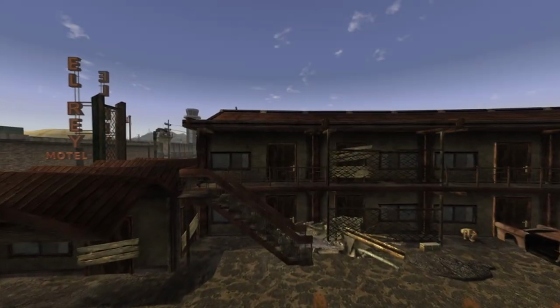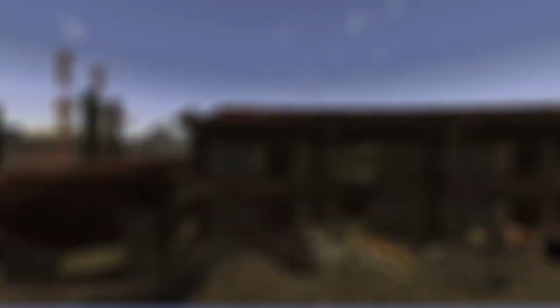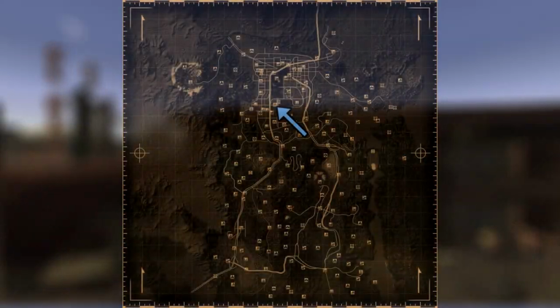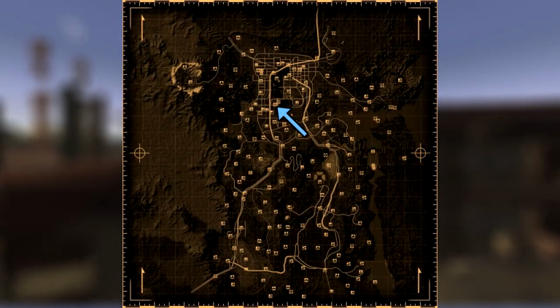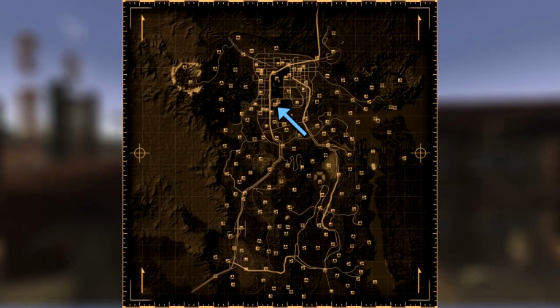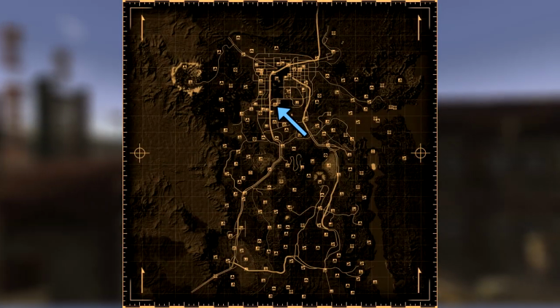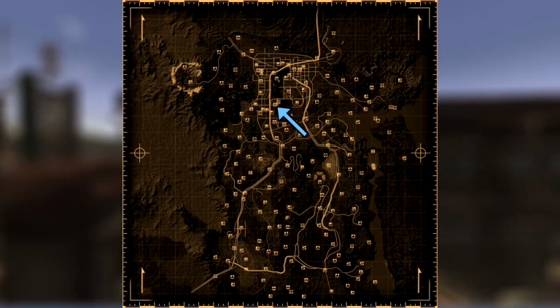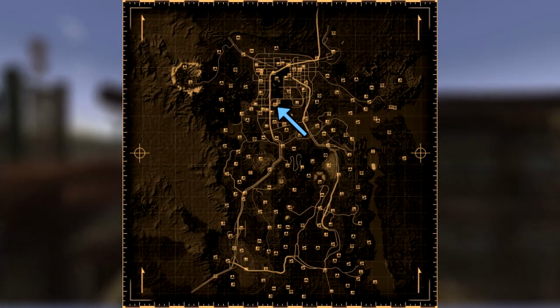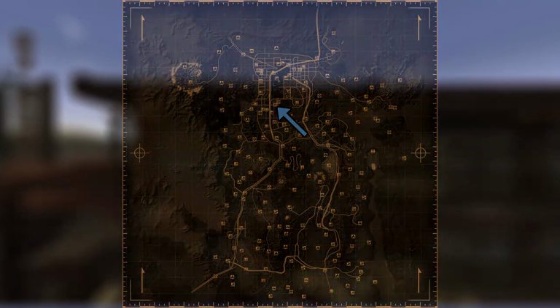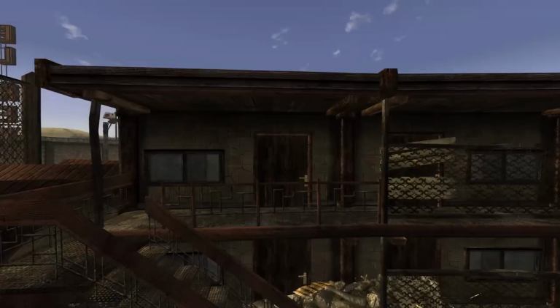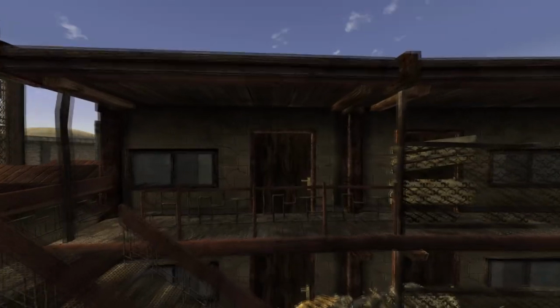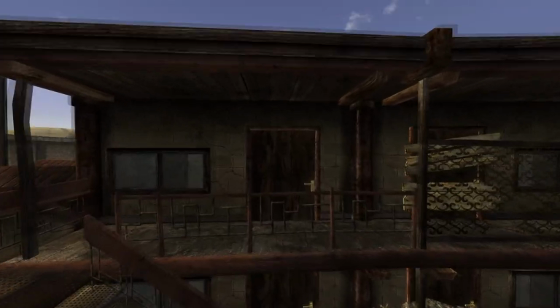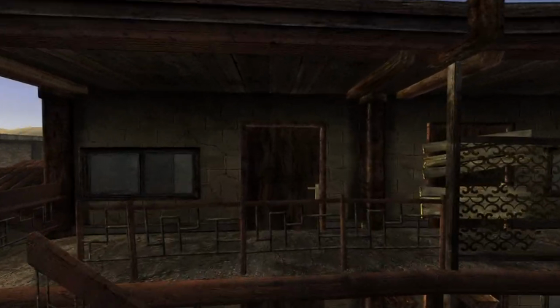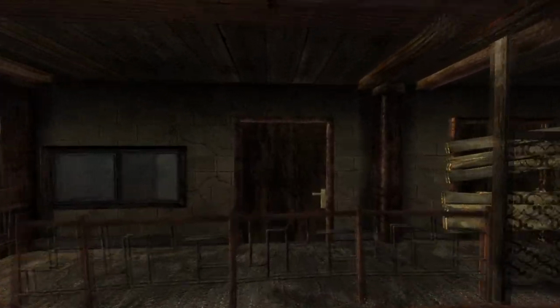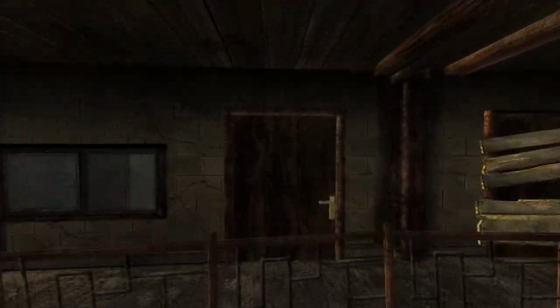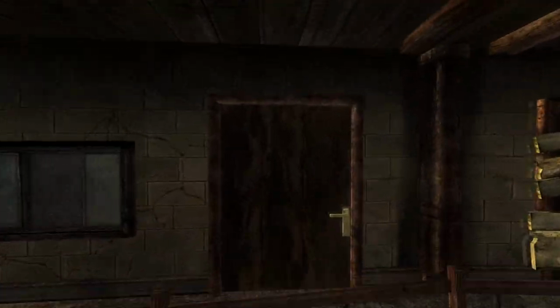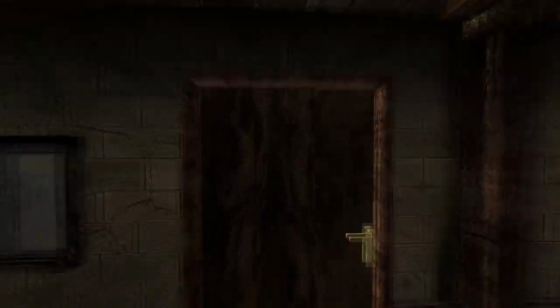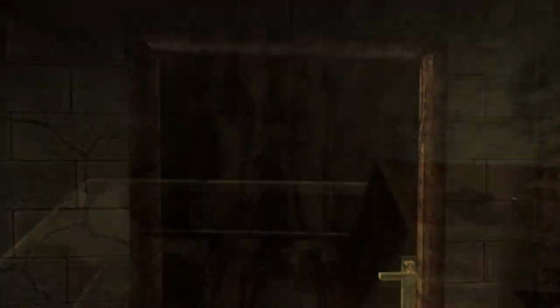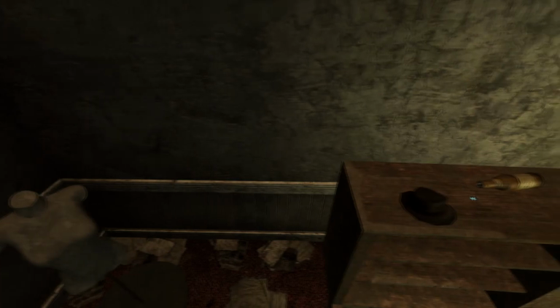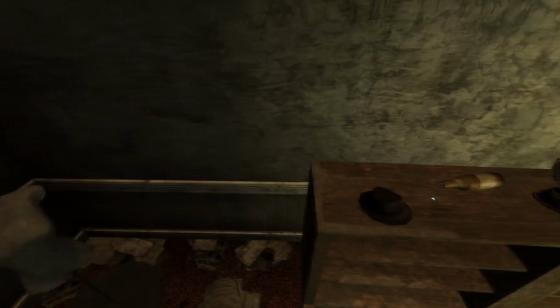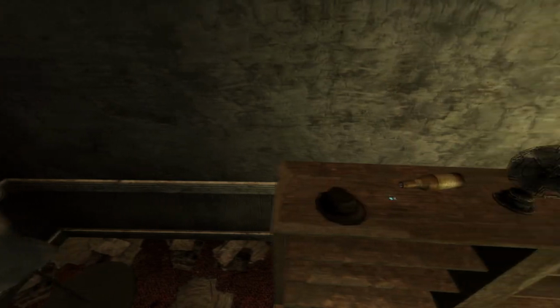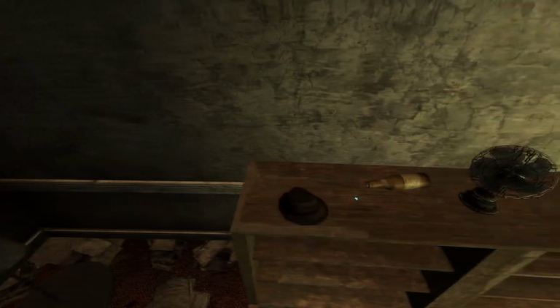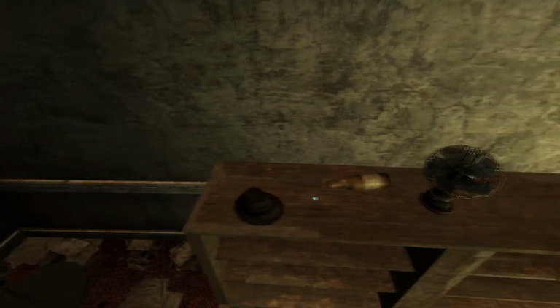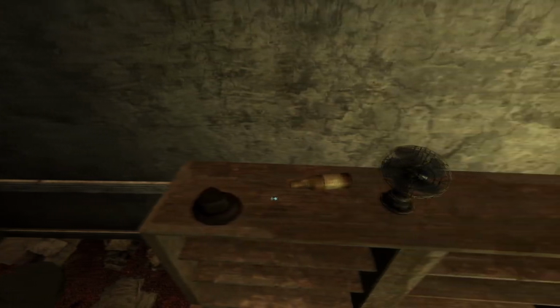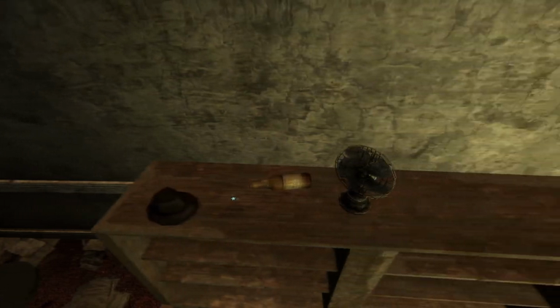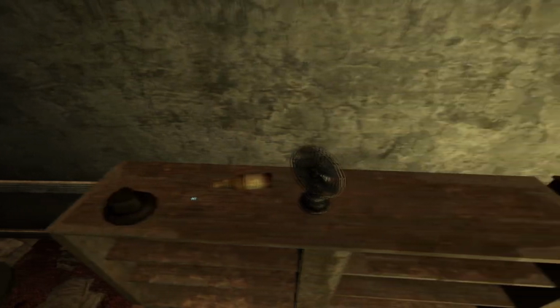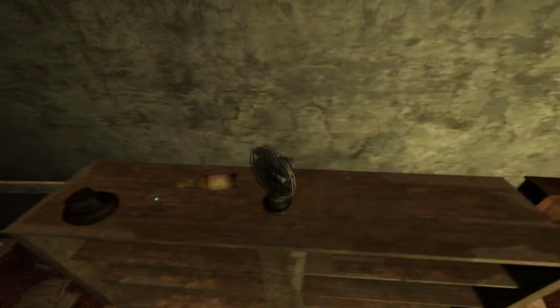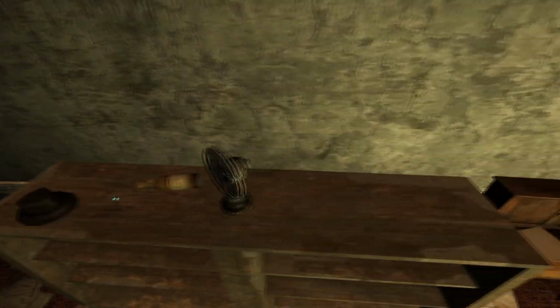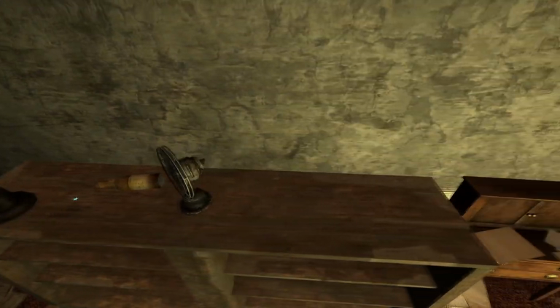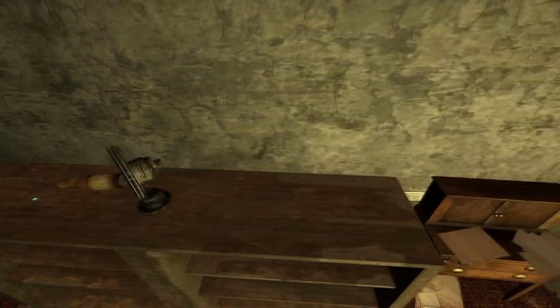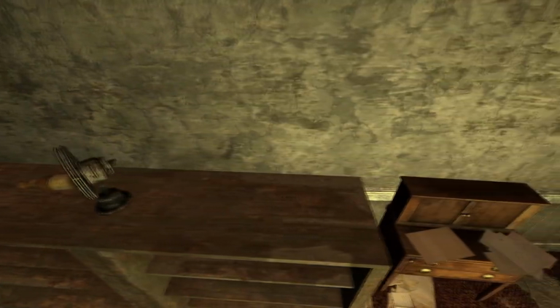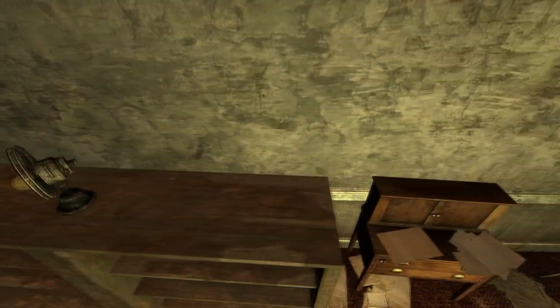Next up is the El Rey Motel. Make your way to the top left room and on the right hand side on a long bookshelf will be the cap.